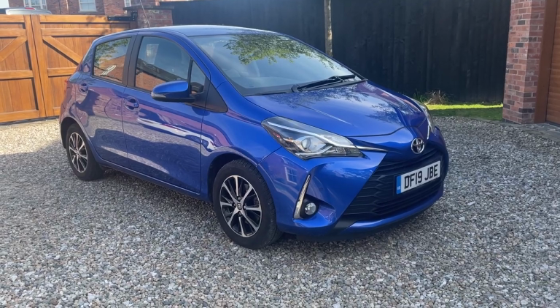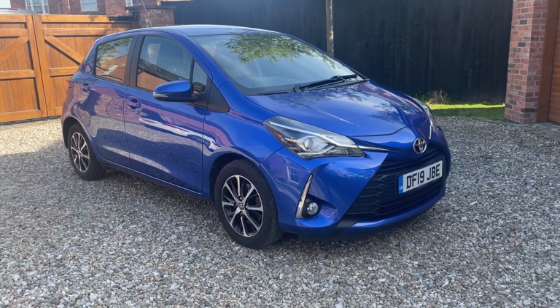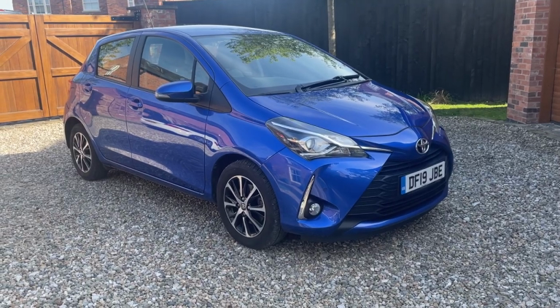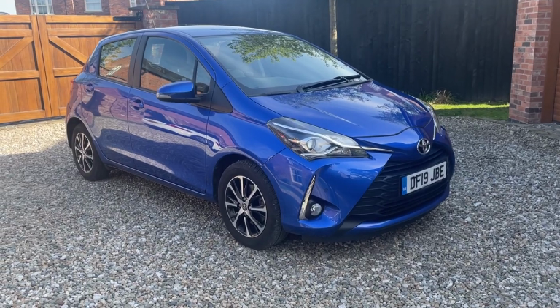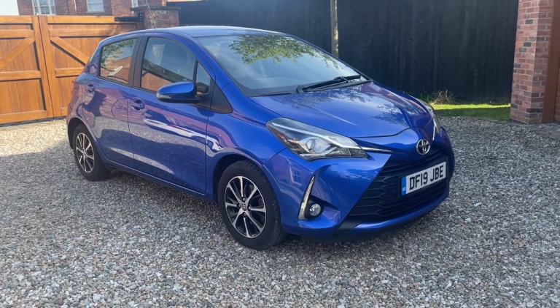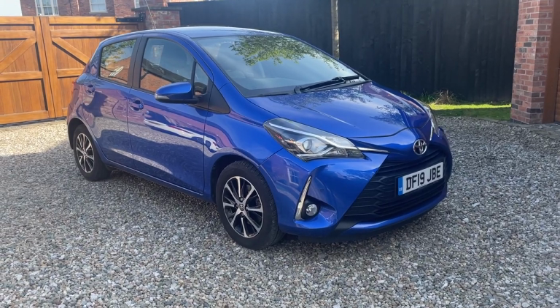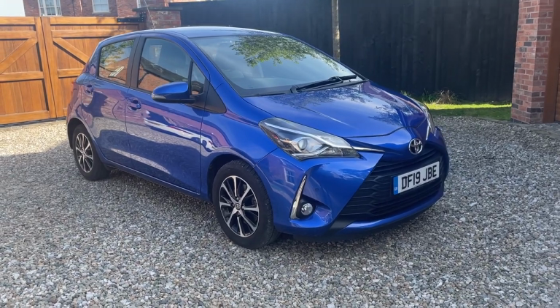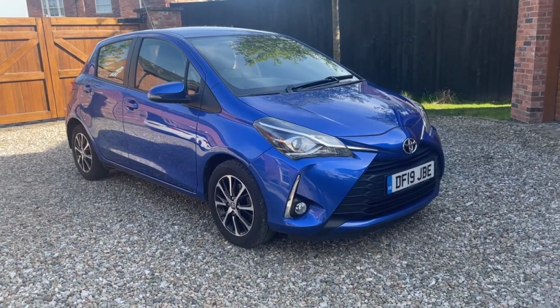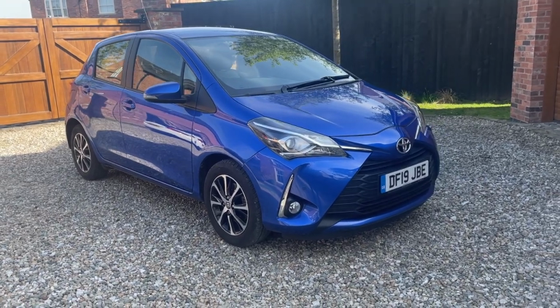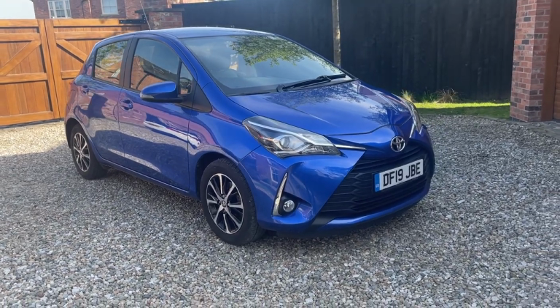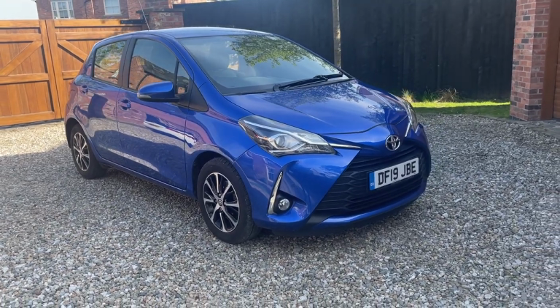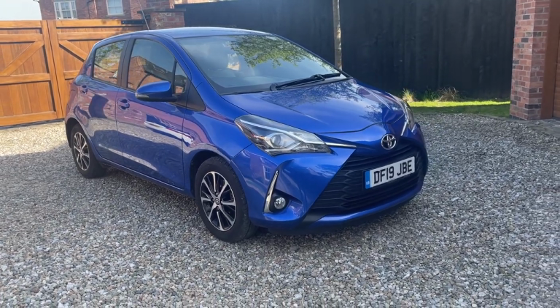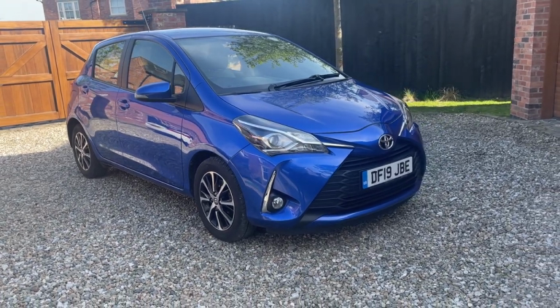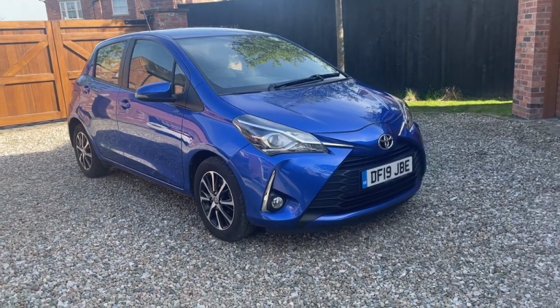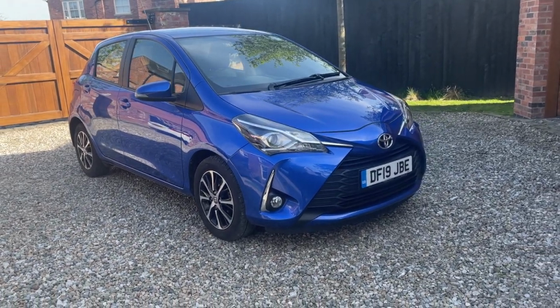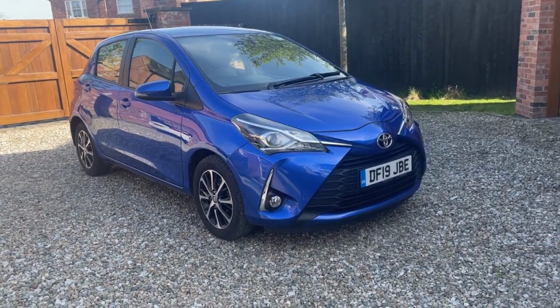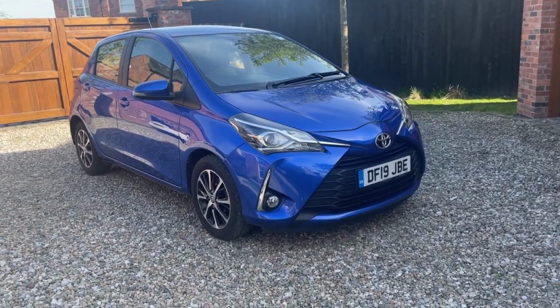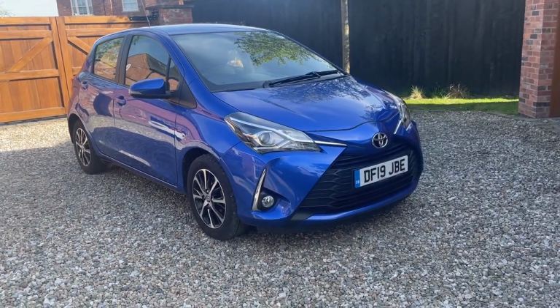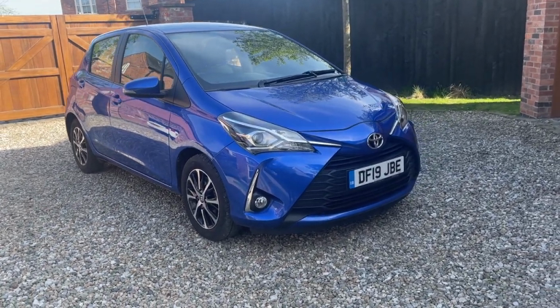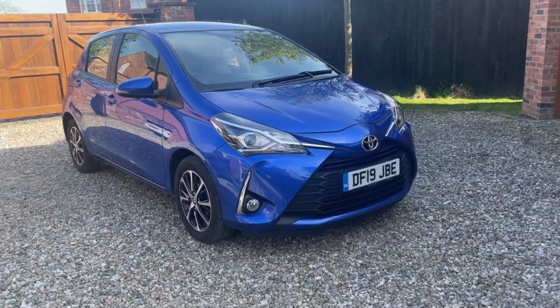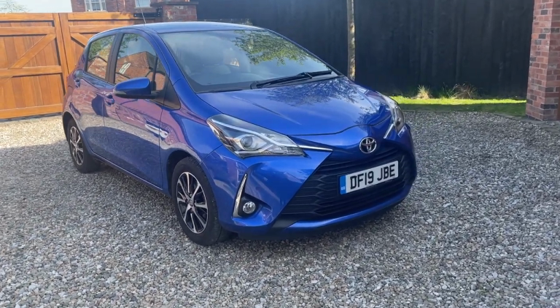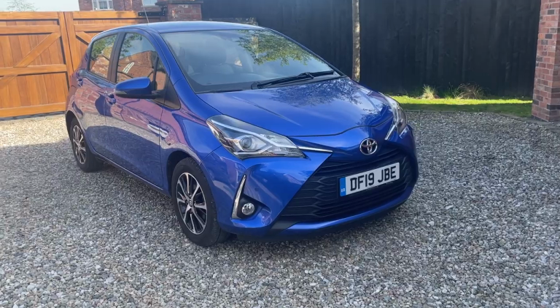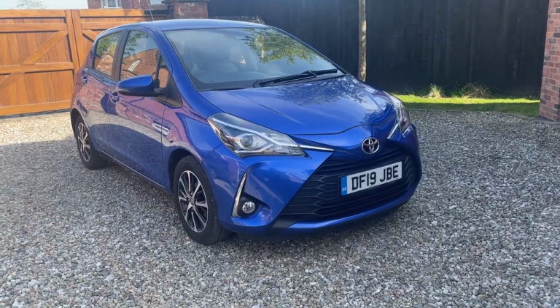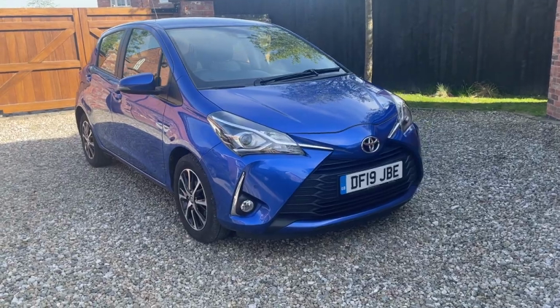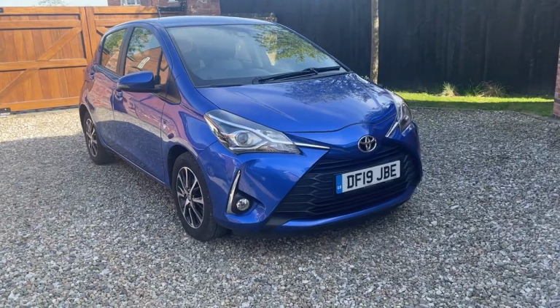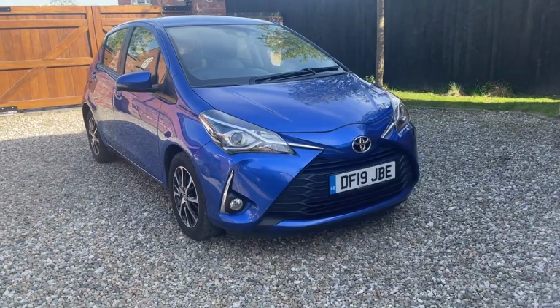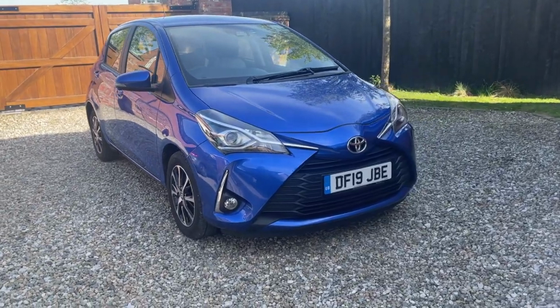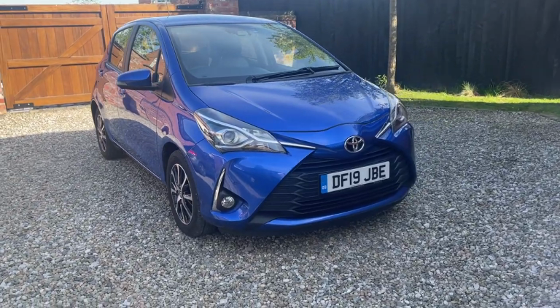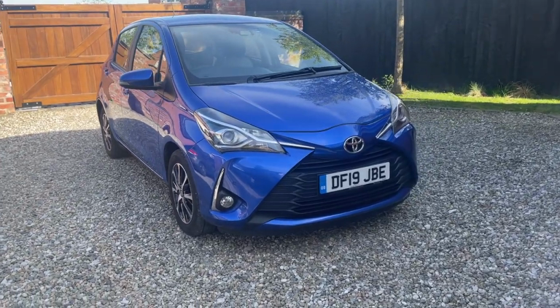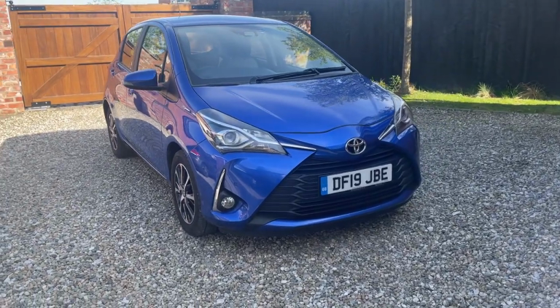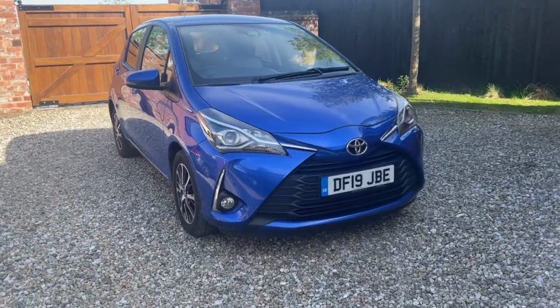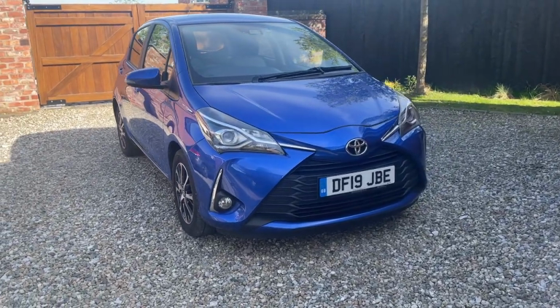For sale at Daemon Cars is a beautiful Toyota Yaris Icon Tech. This is a short video to show around the vehicle in more detail.